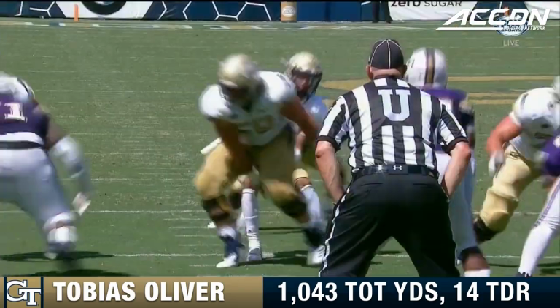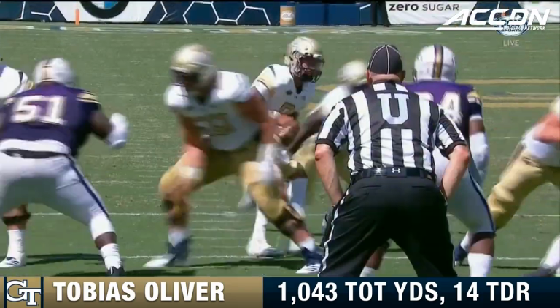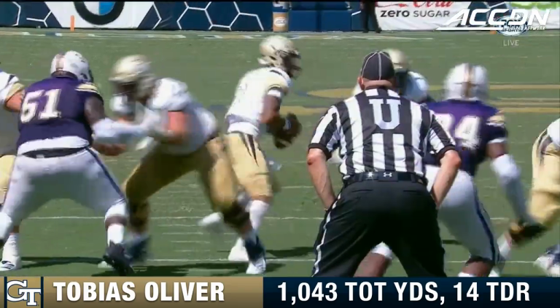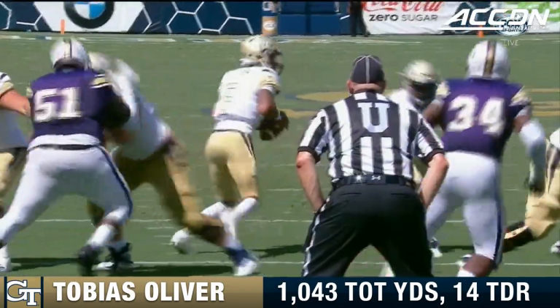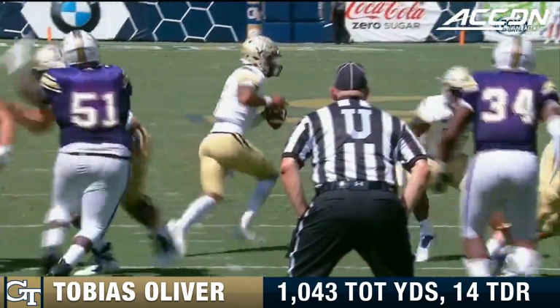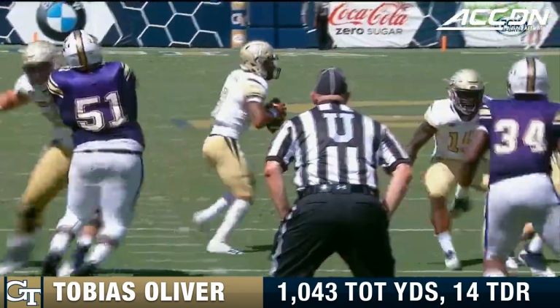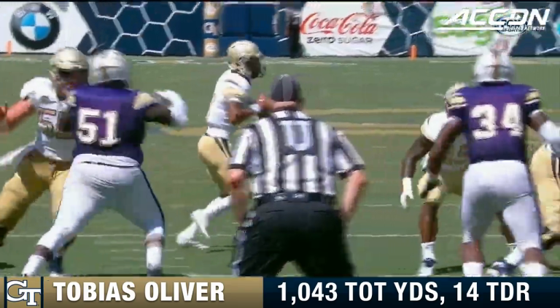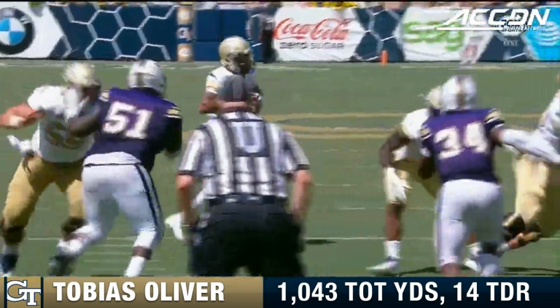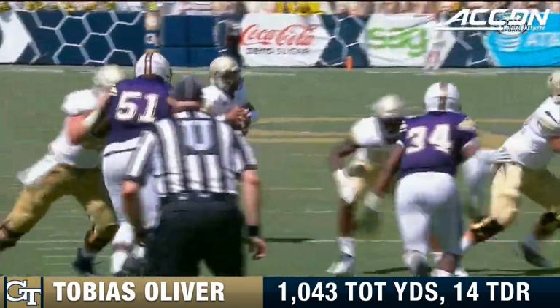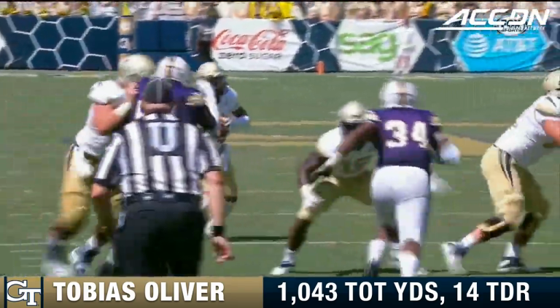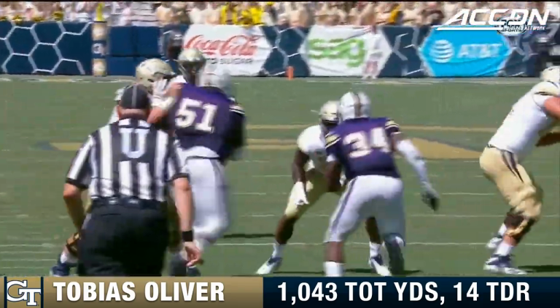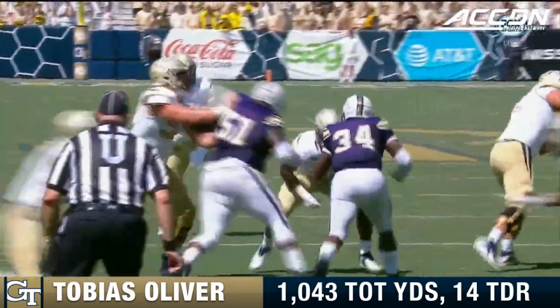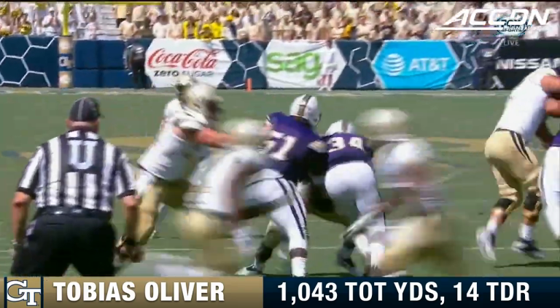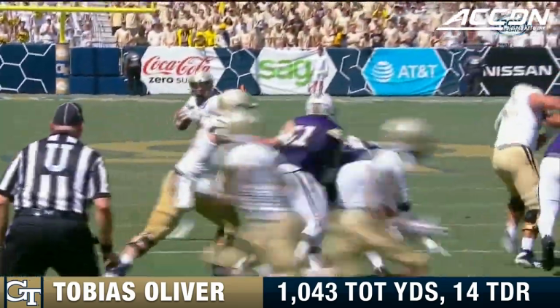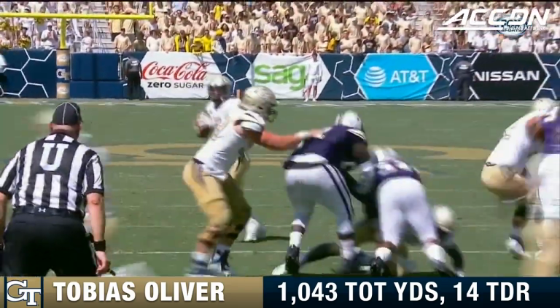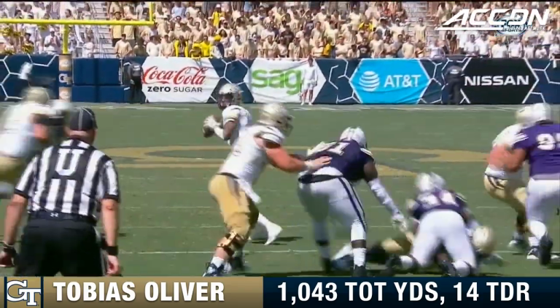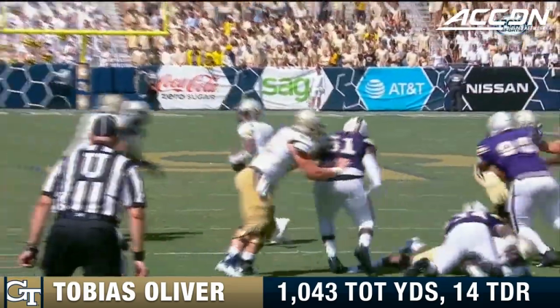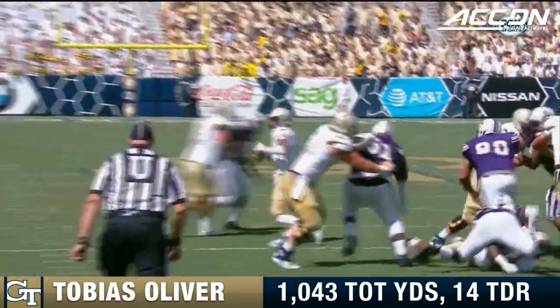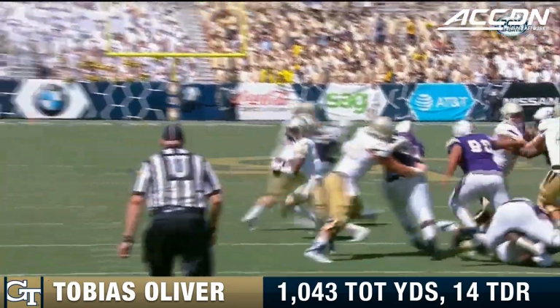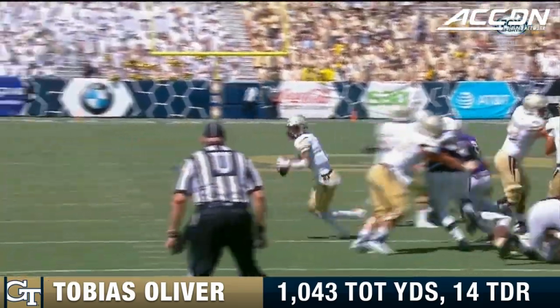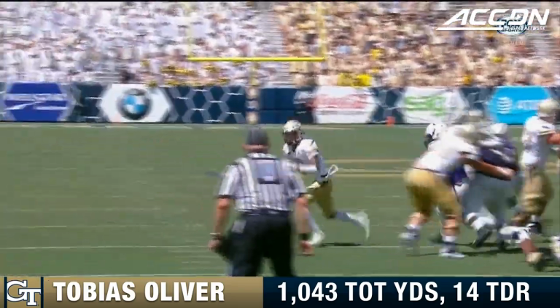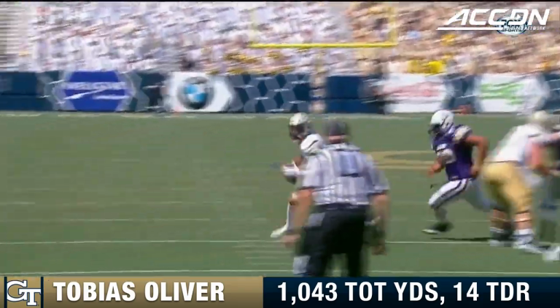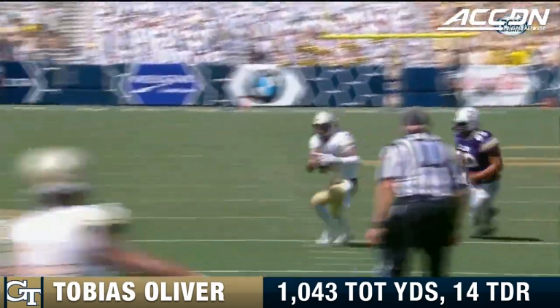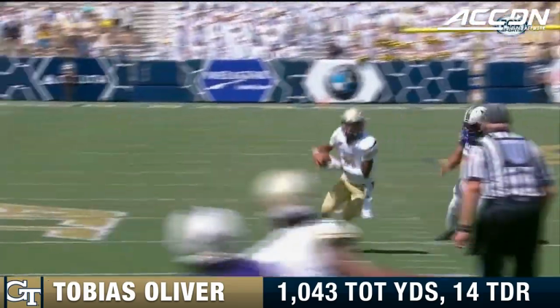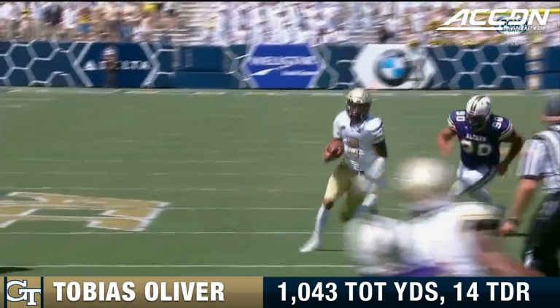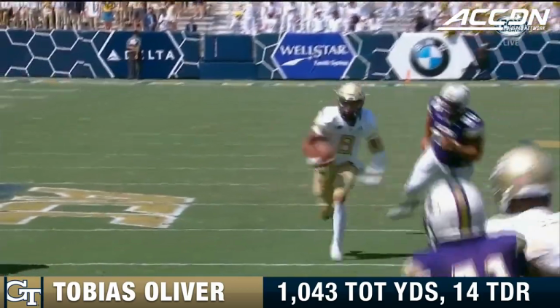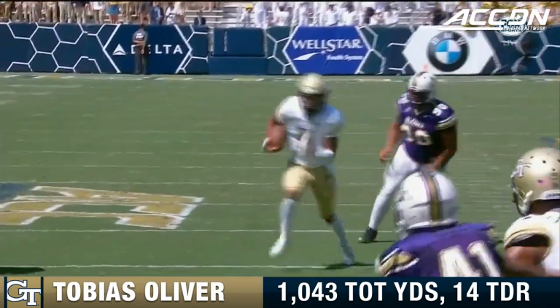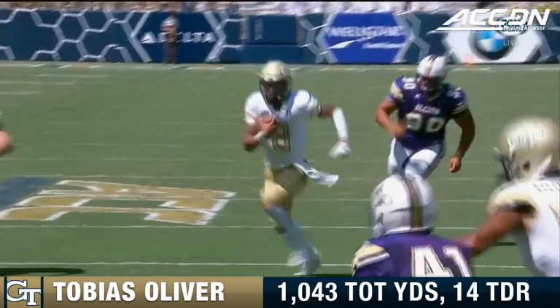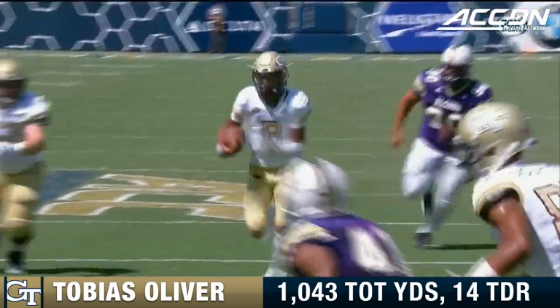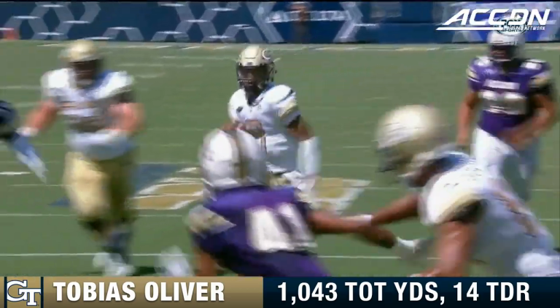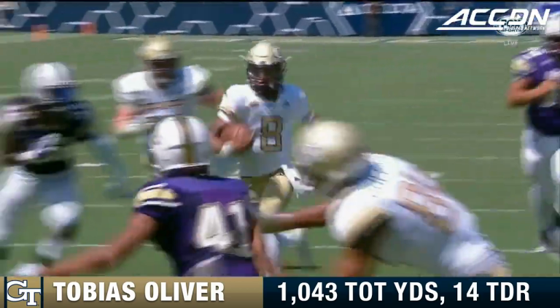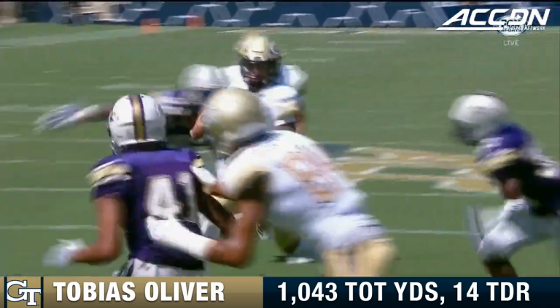Fourth and goal from inside the one-yard line, coming right at you here.